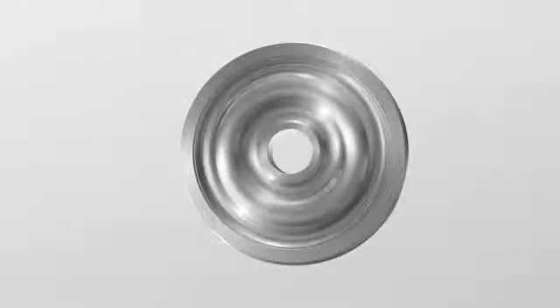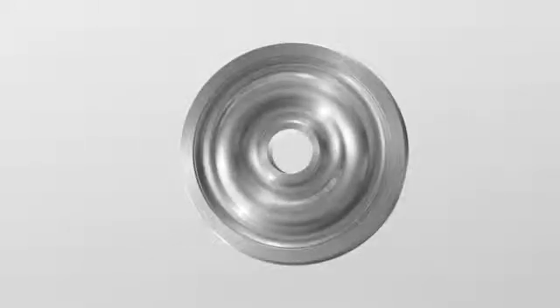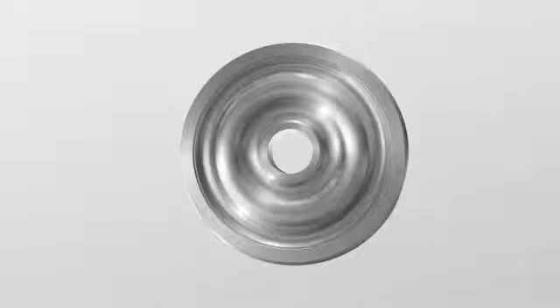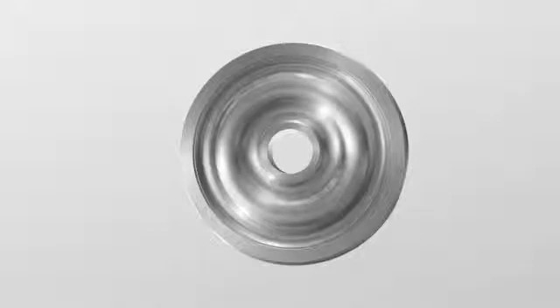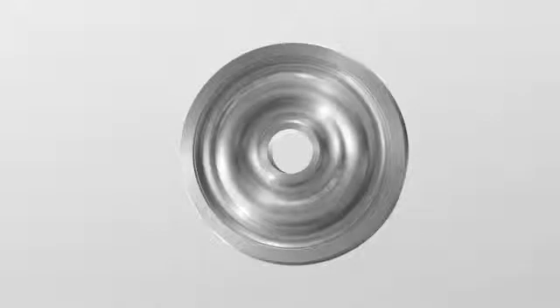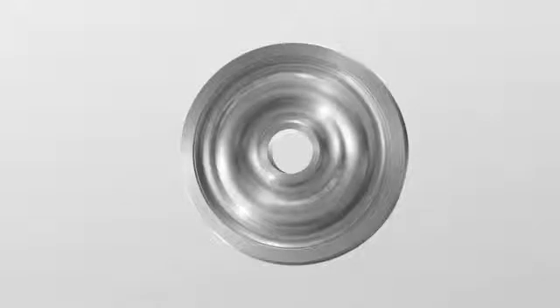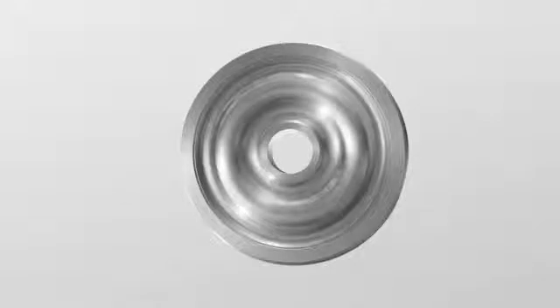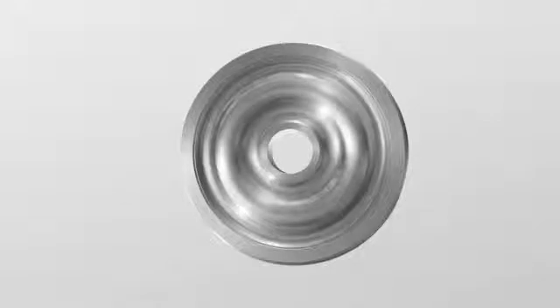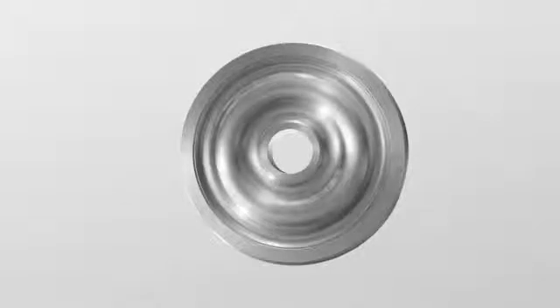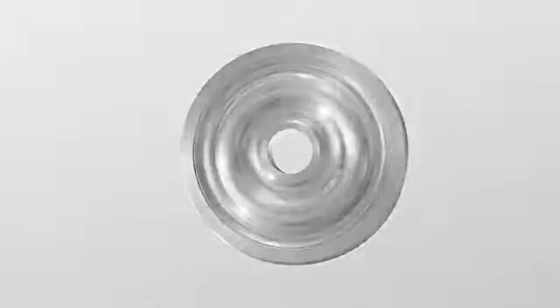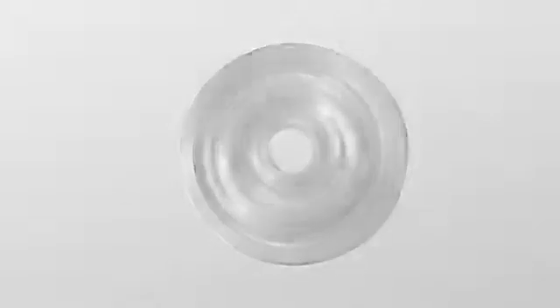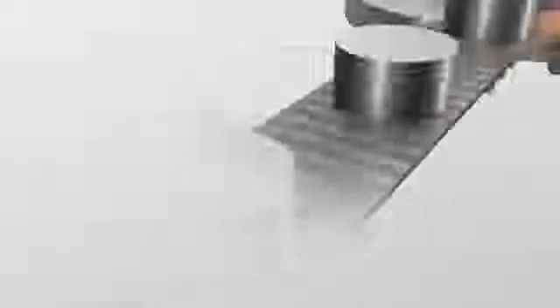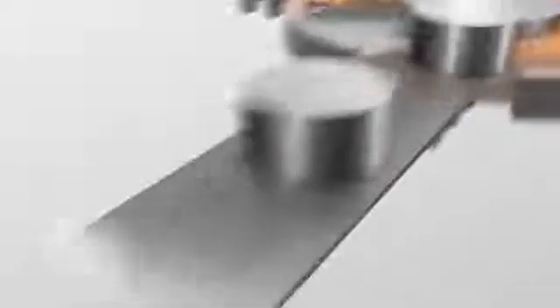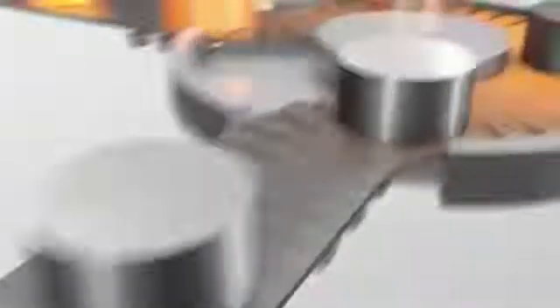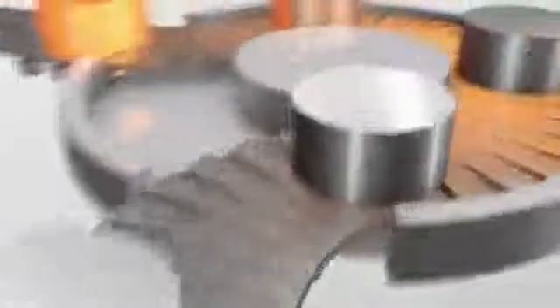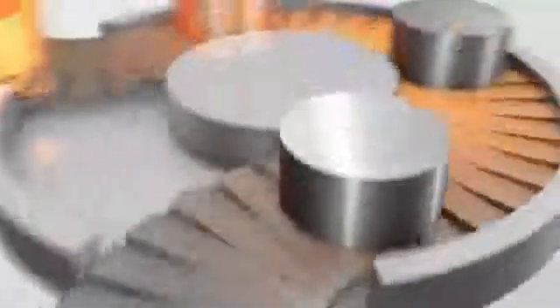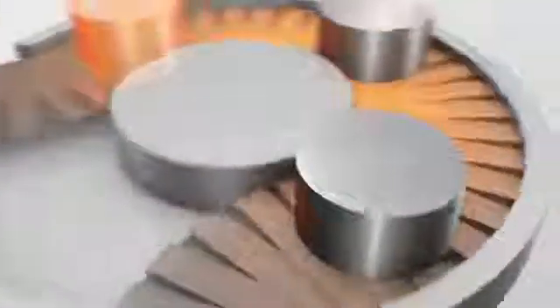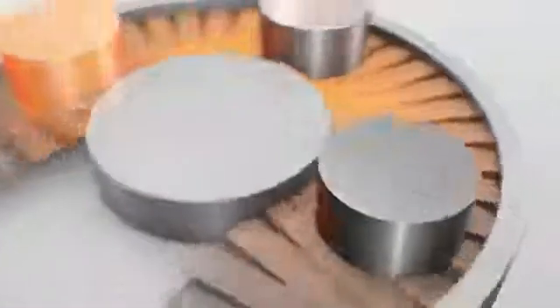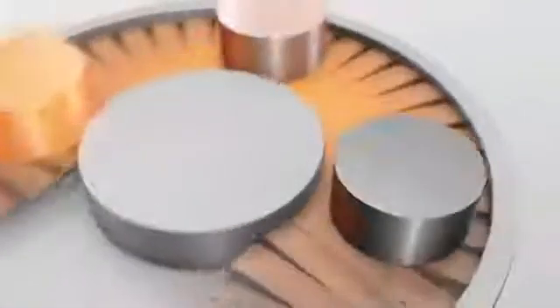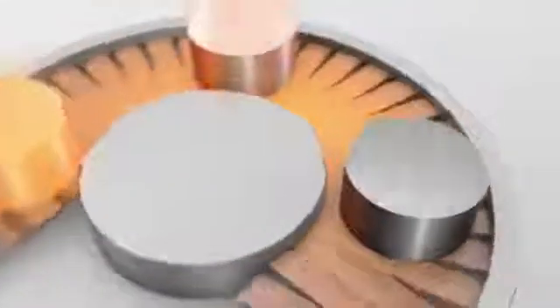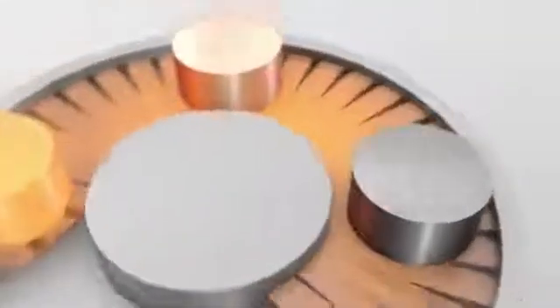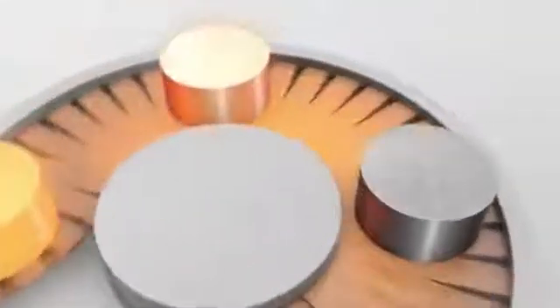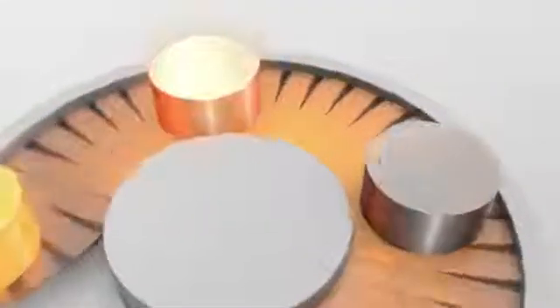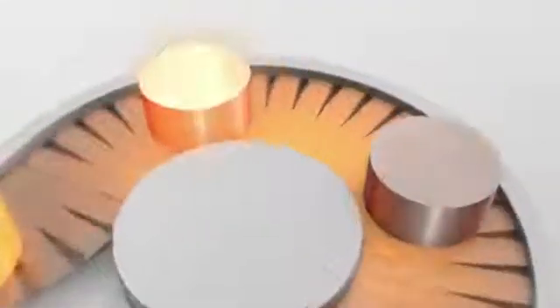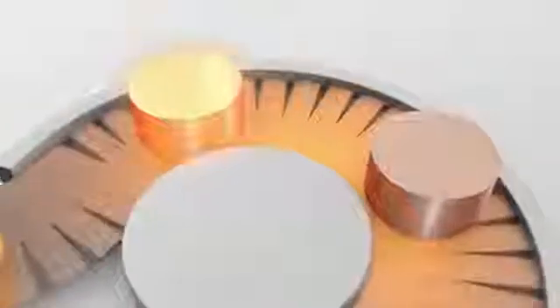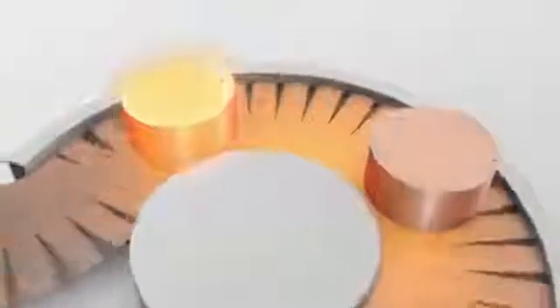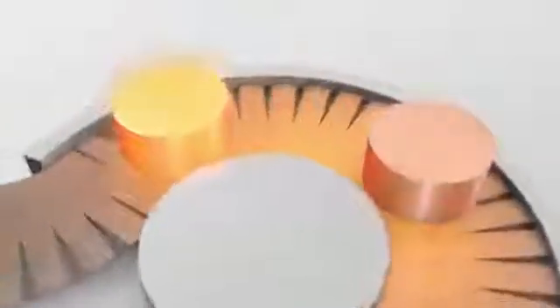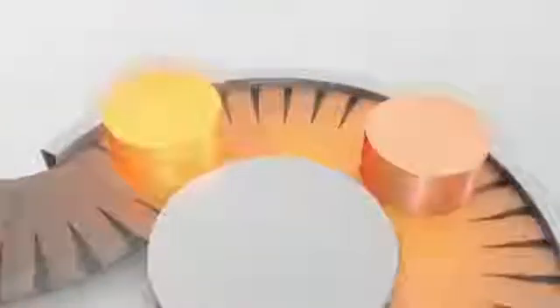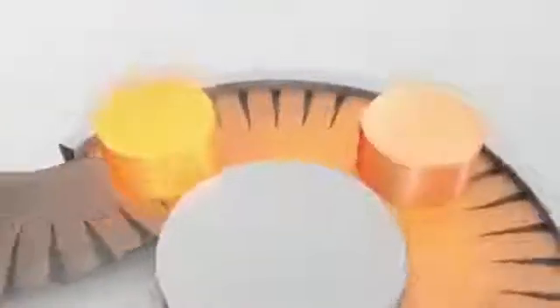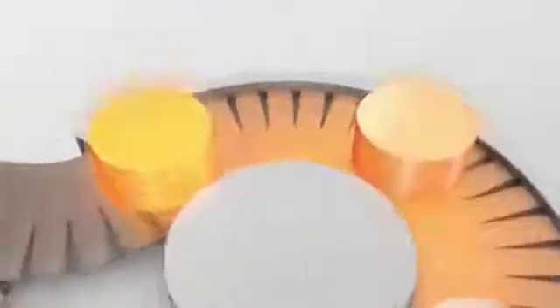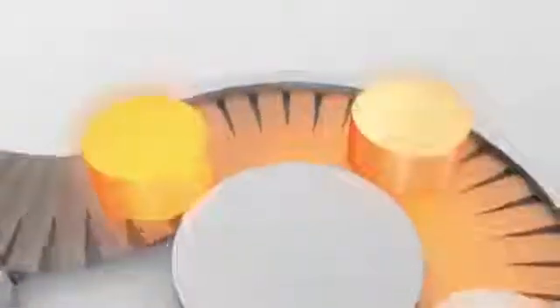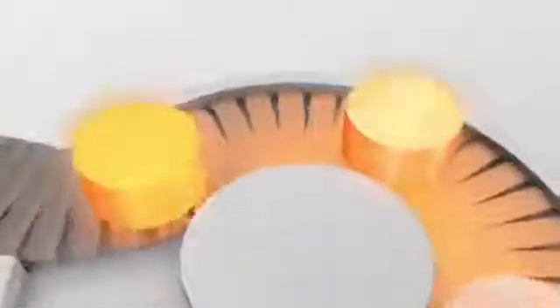Producing finished wheels involves a manufacturing chain including different forming processes, metal cutting and testing.